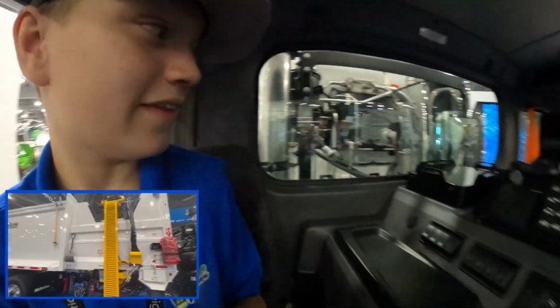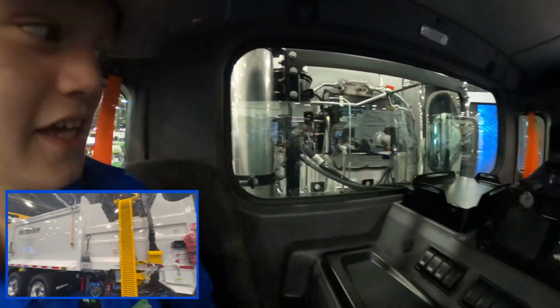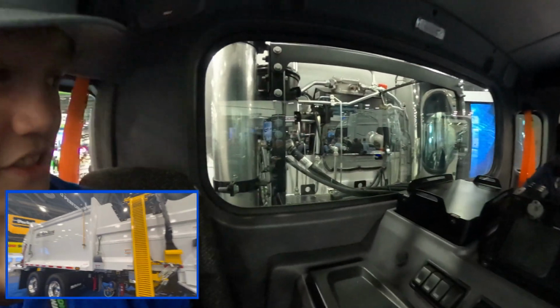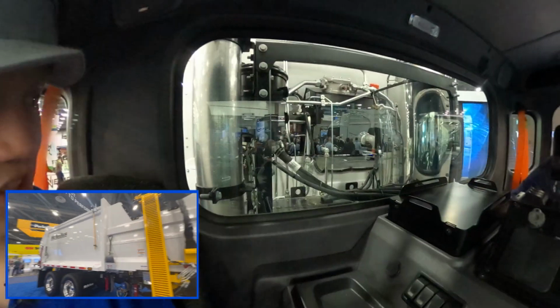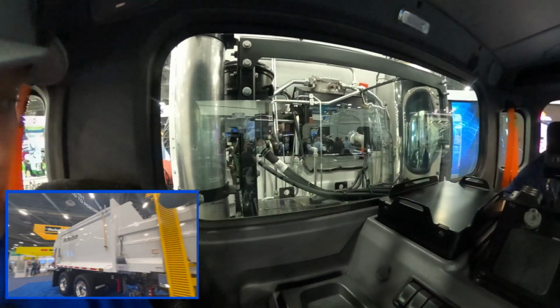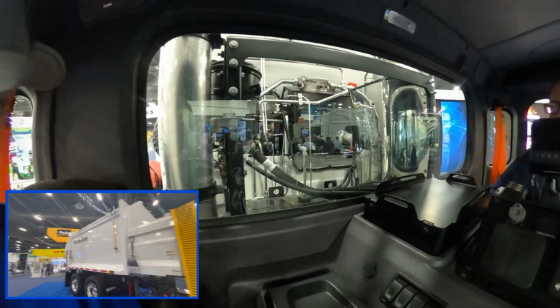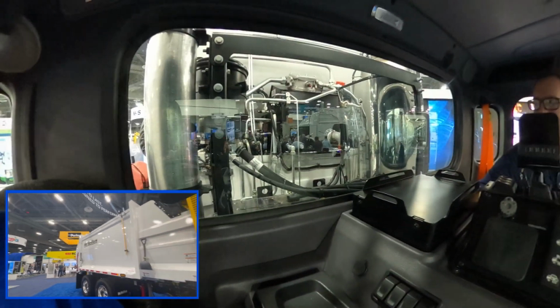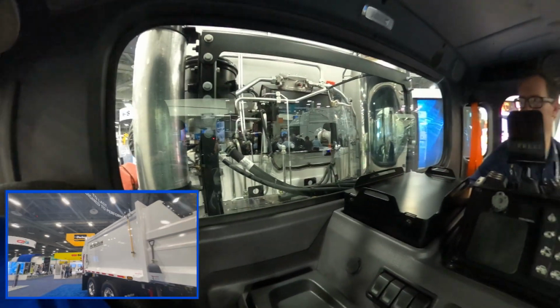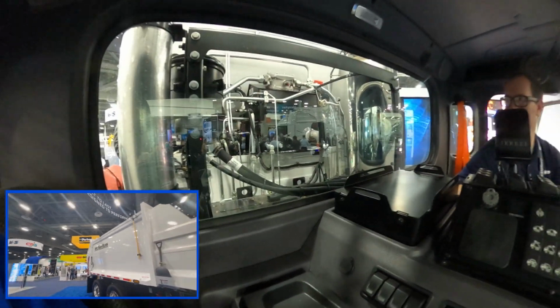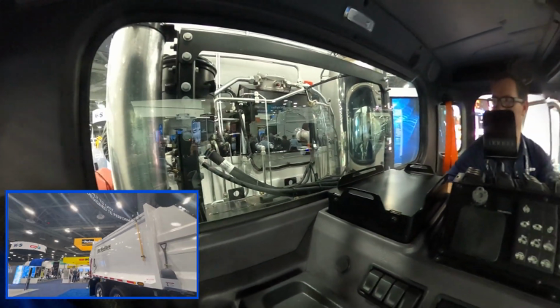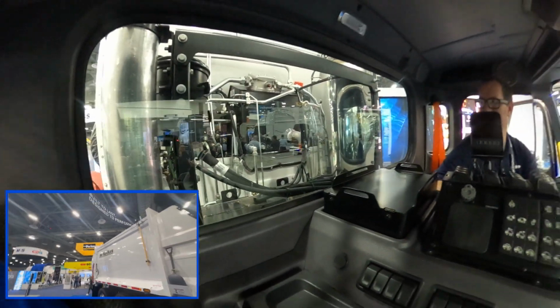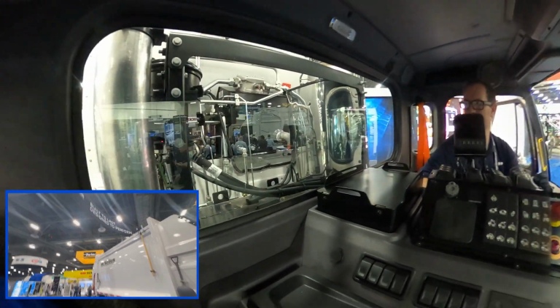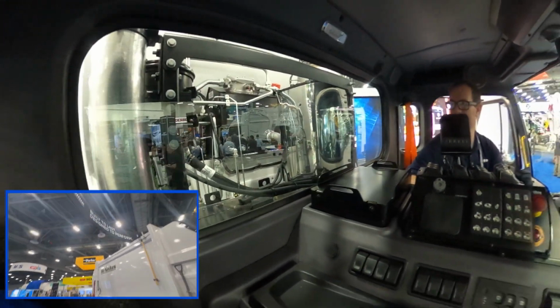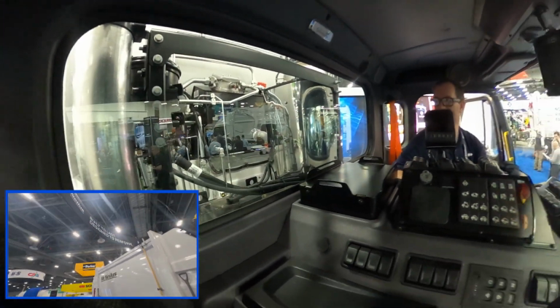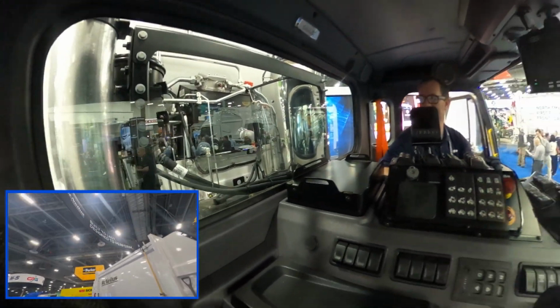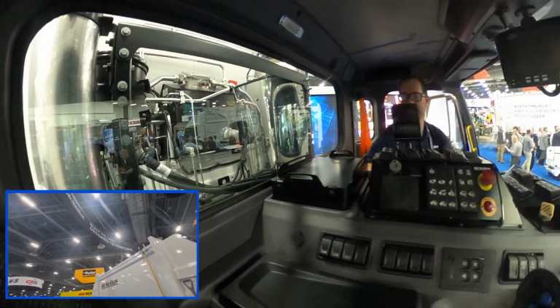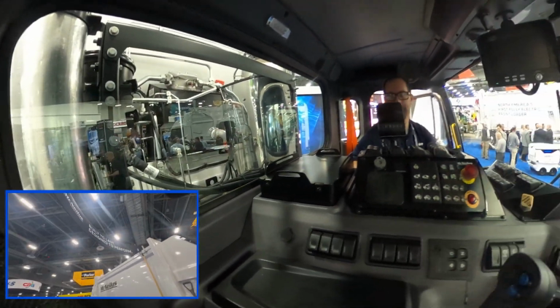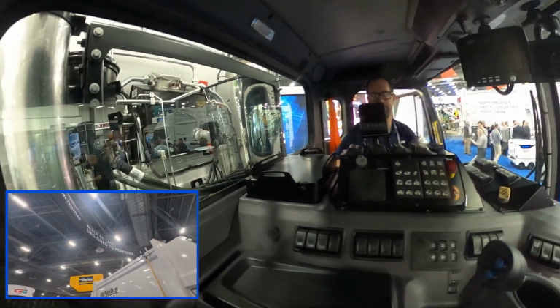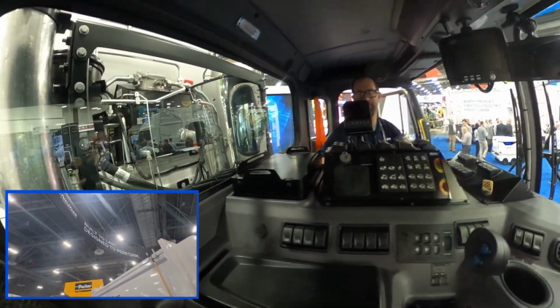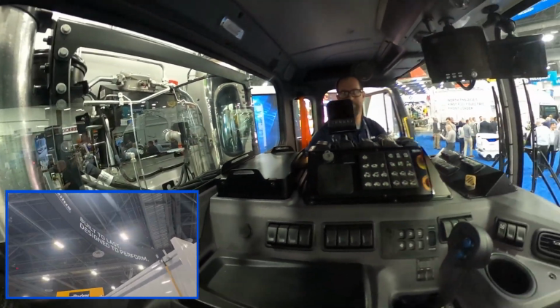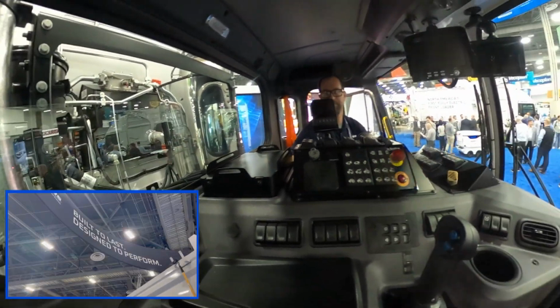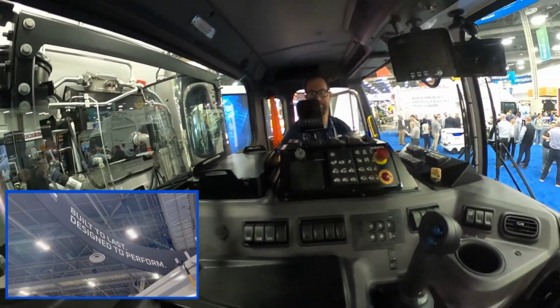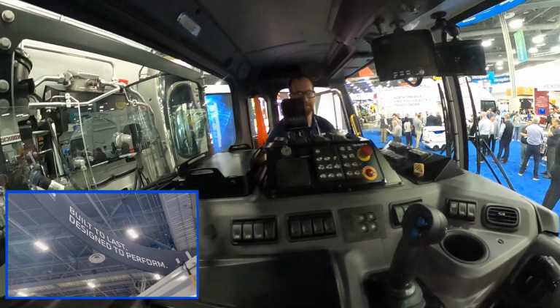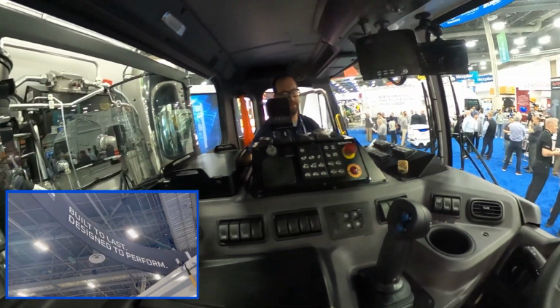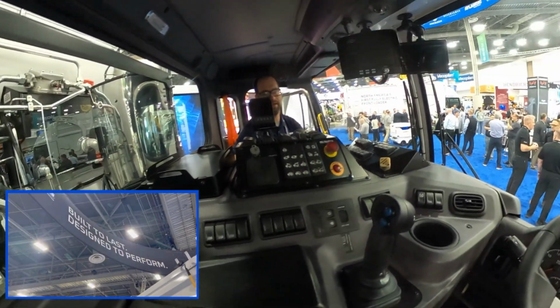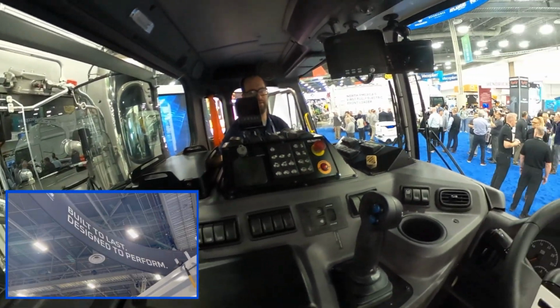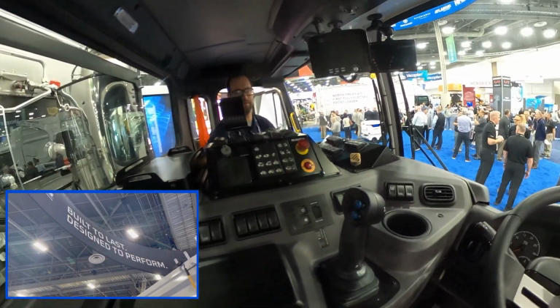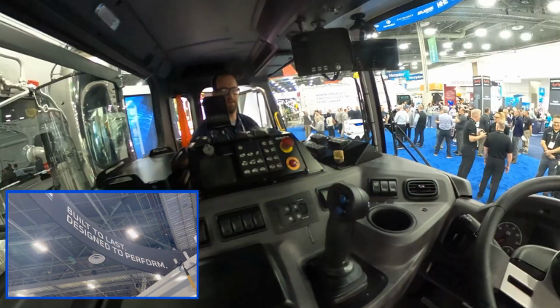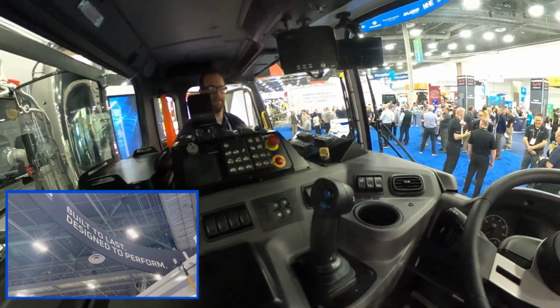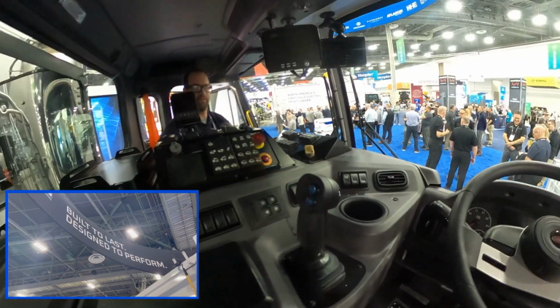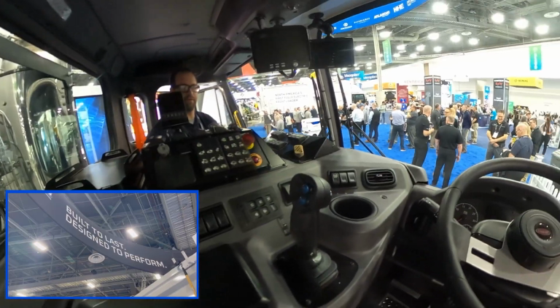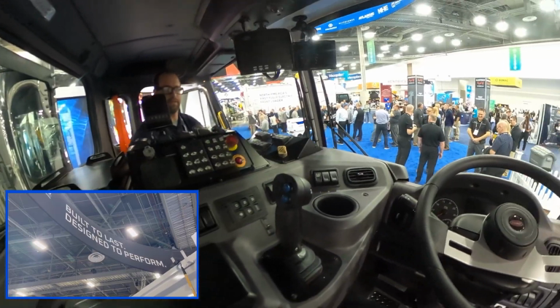Is this one of the new trucks? Because it smells like this truck is brand new. Yeah, this is a brand new truck.